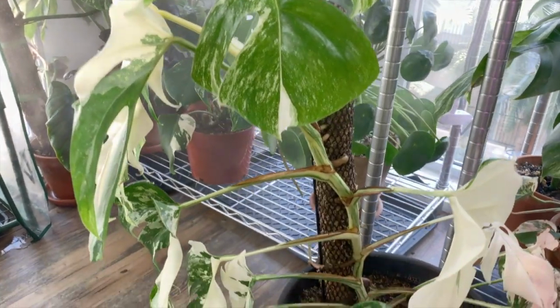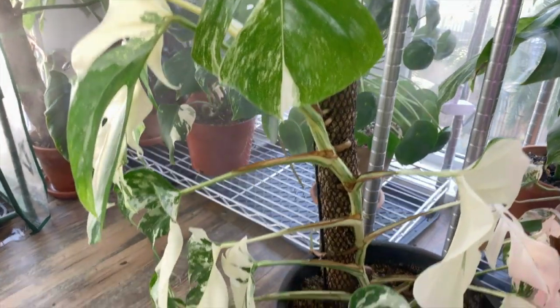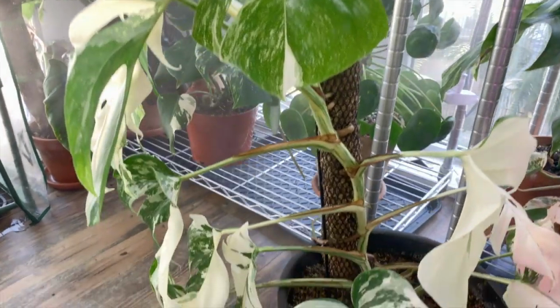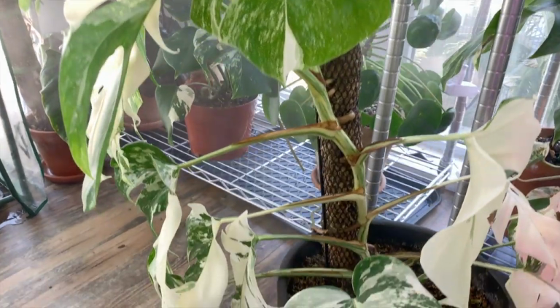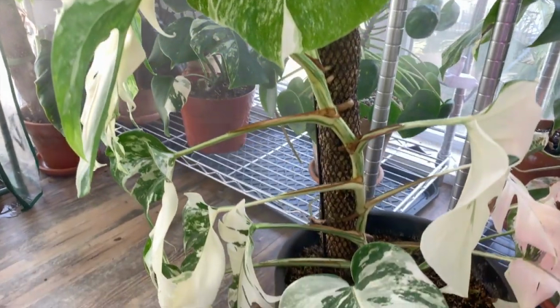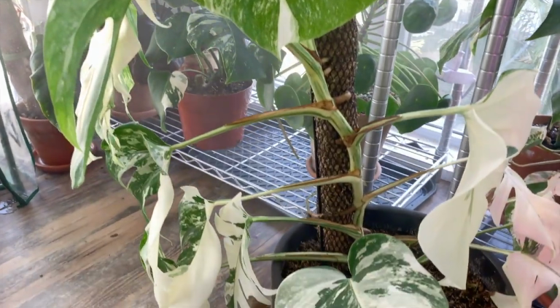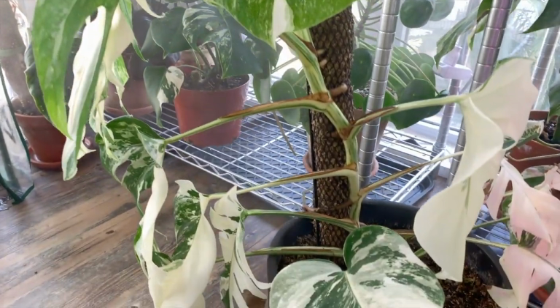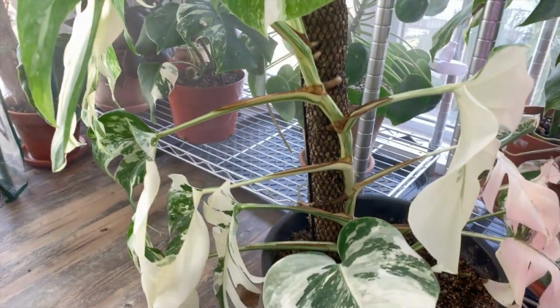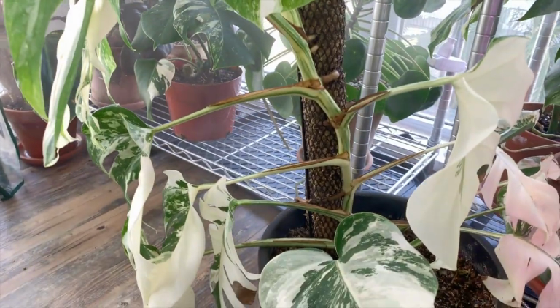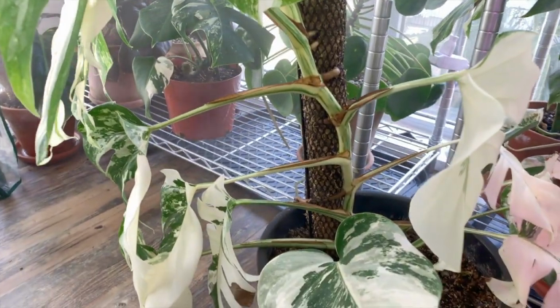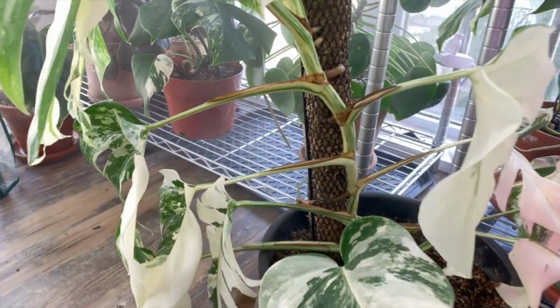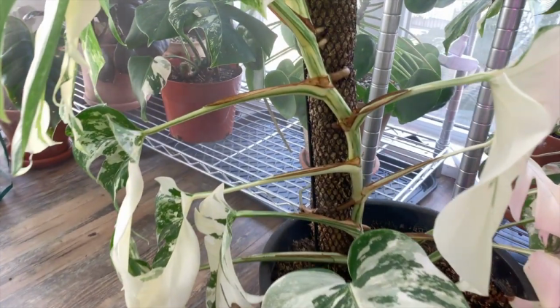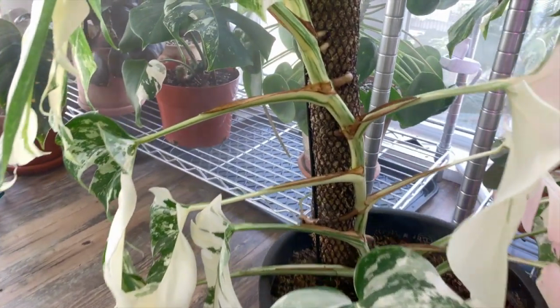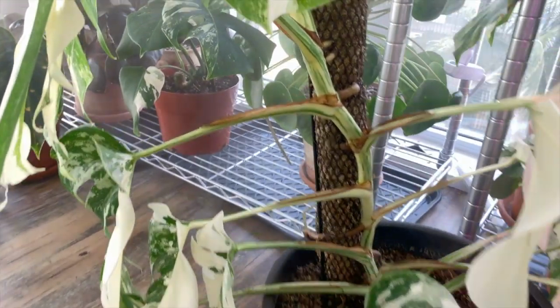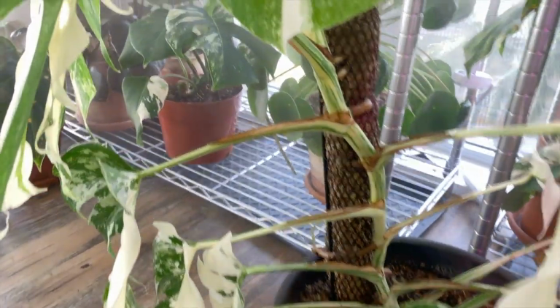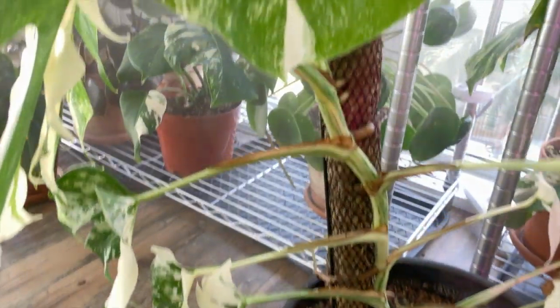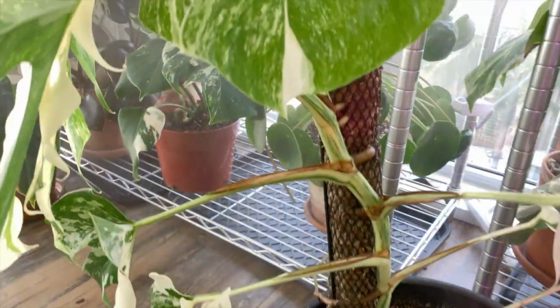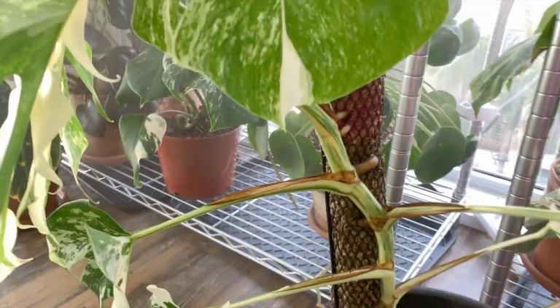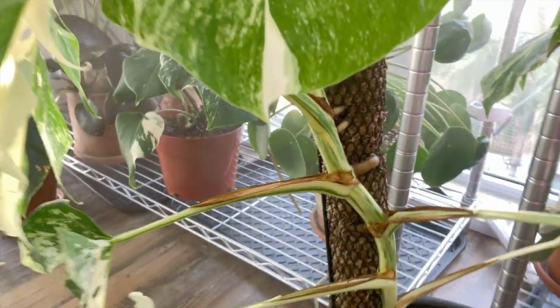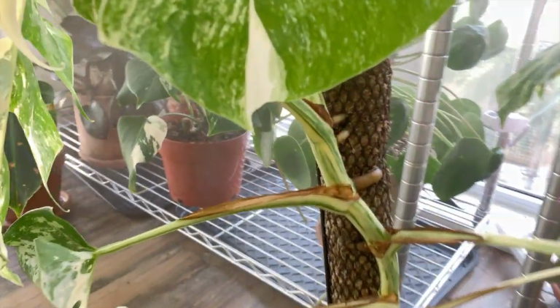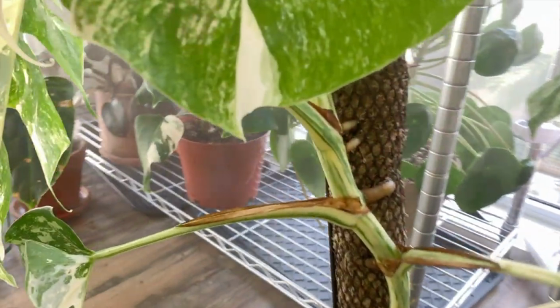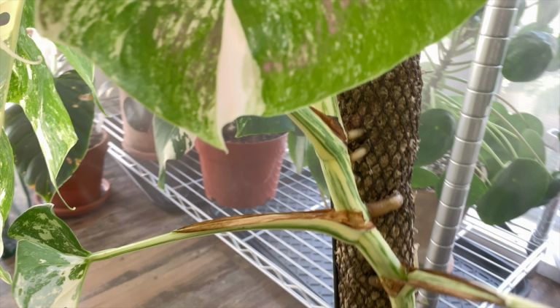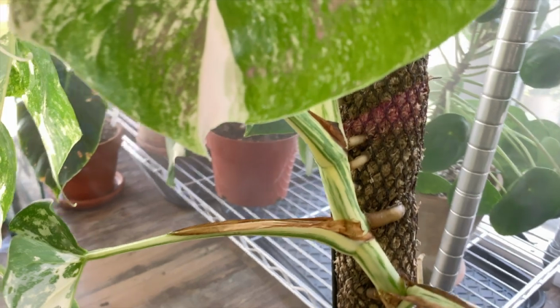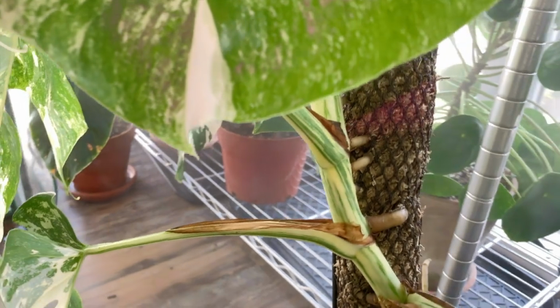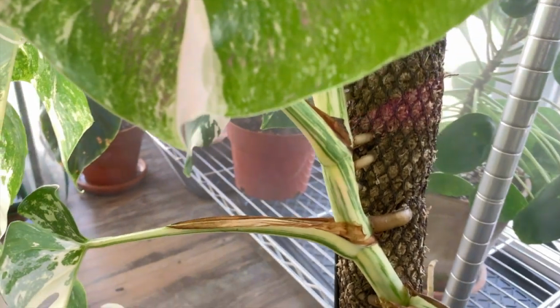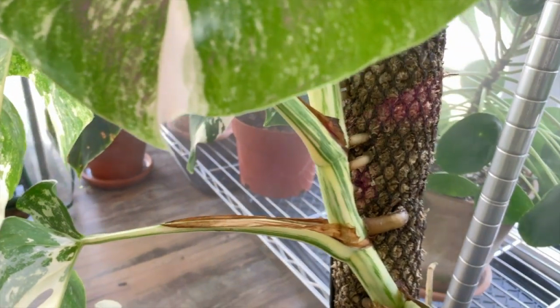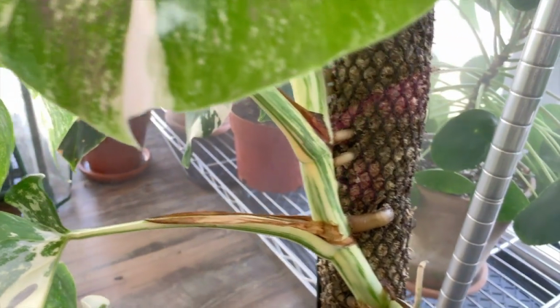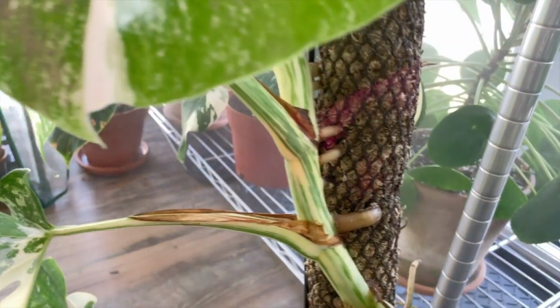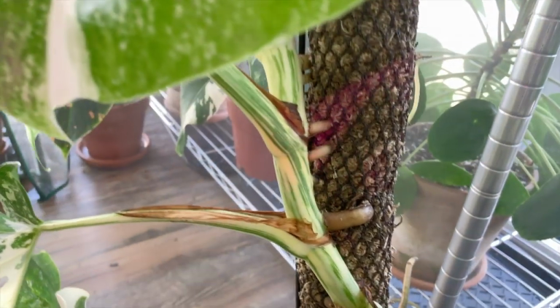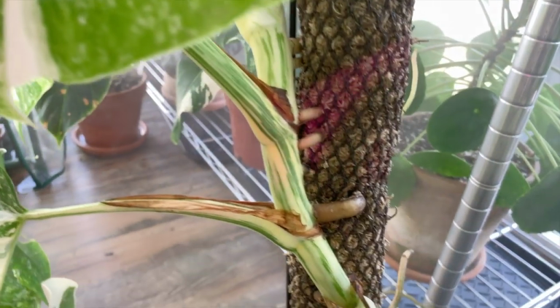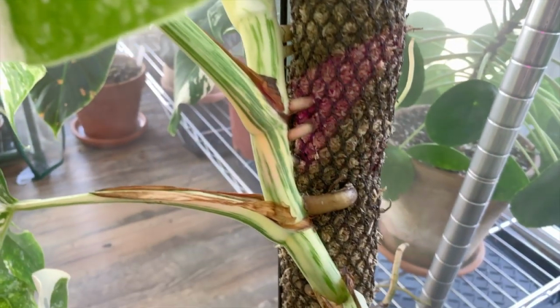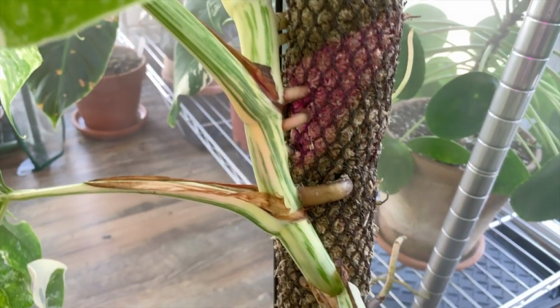Look at the attachment of the aerial roots right there — it's grabbed on for sure.